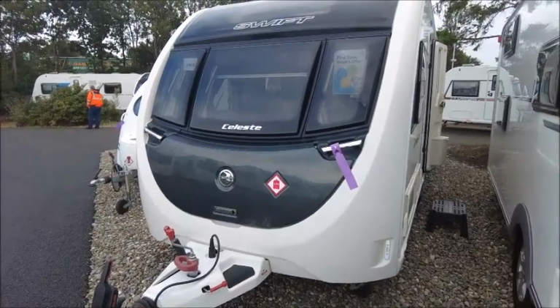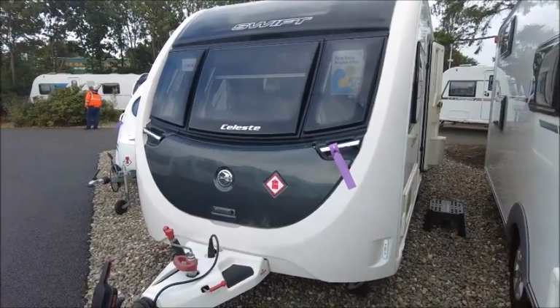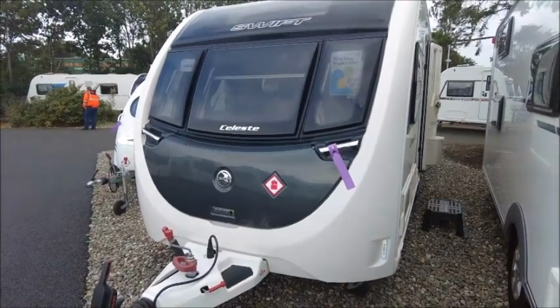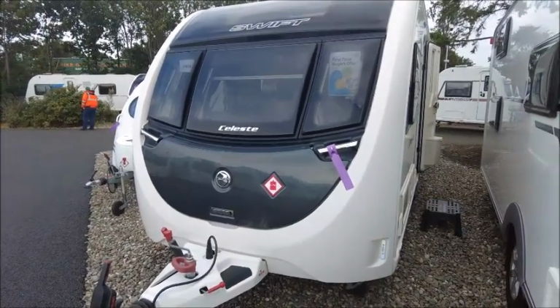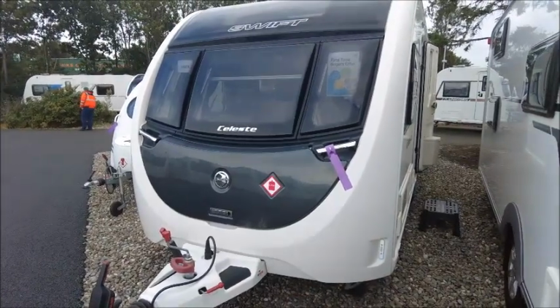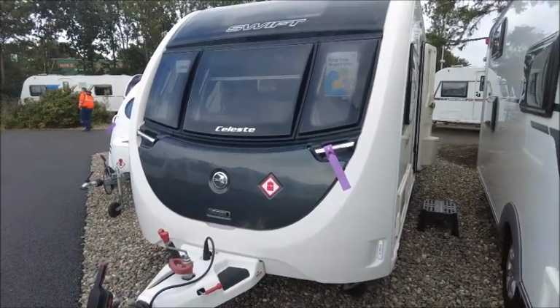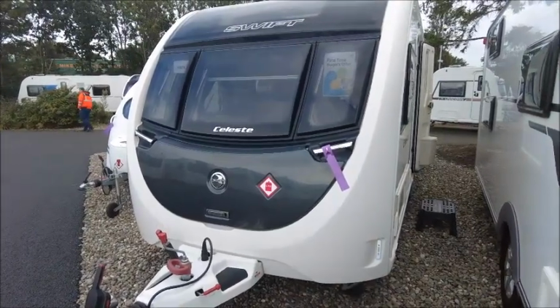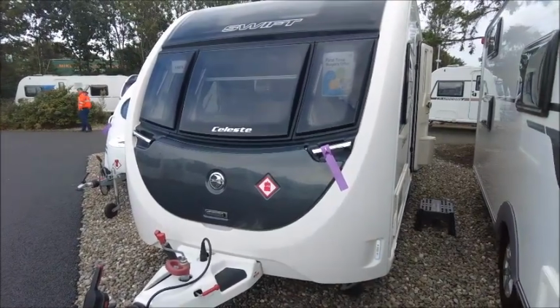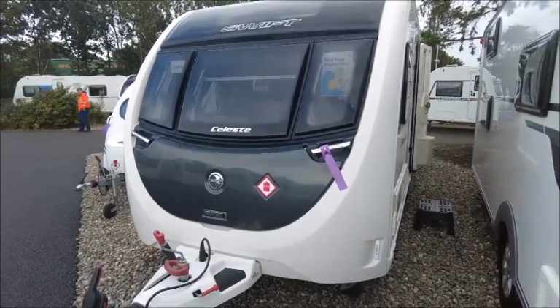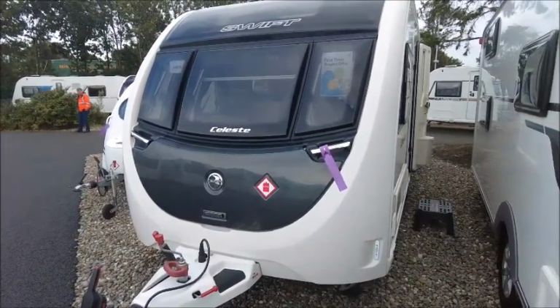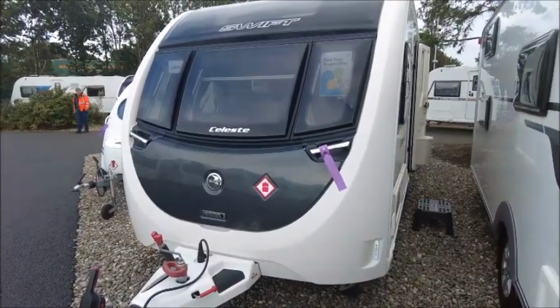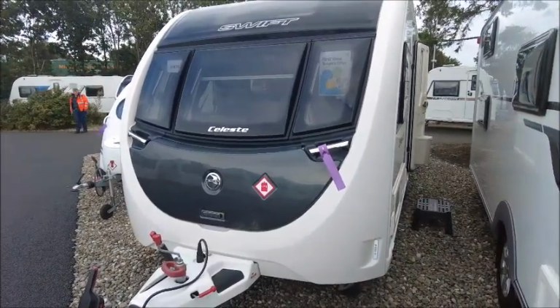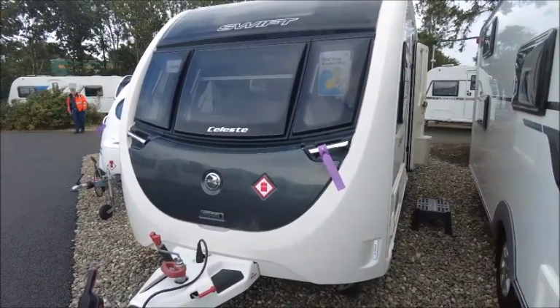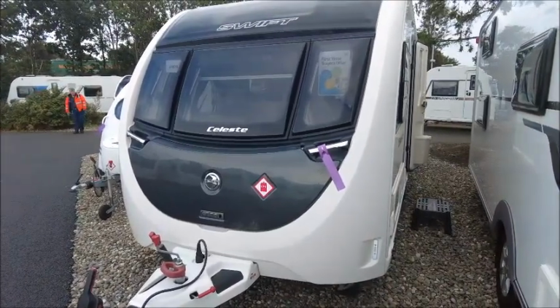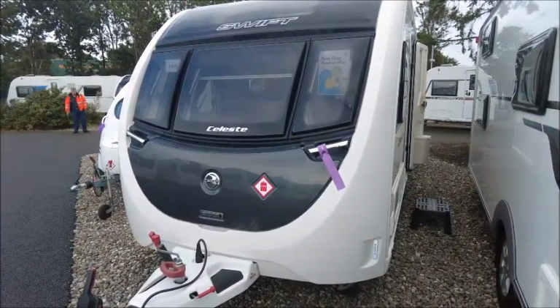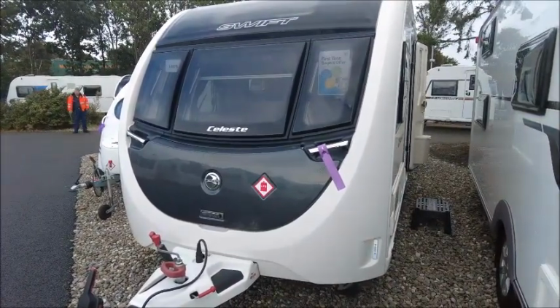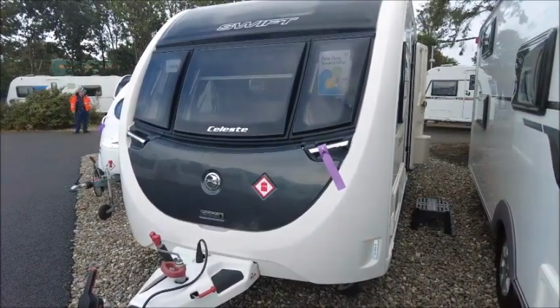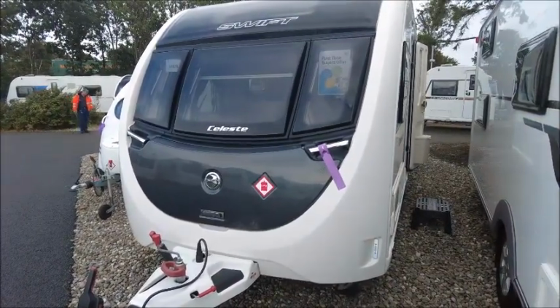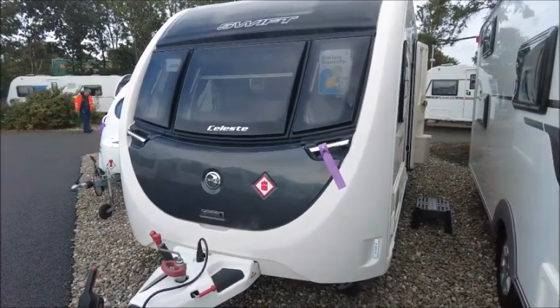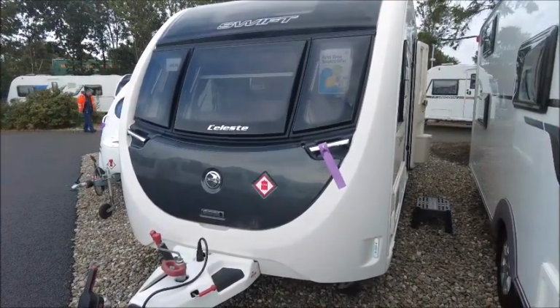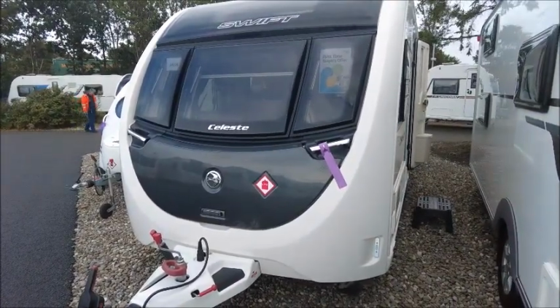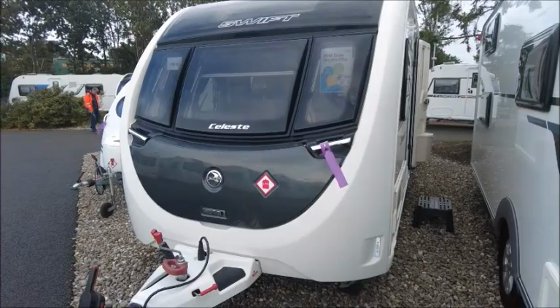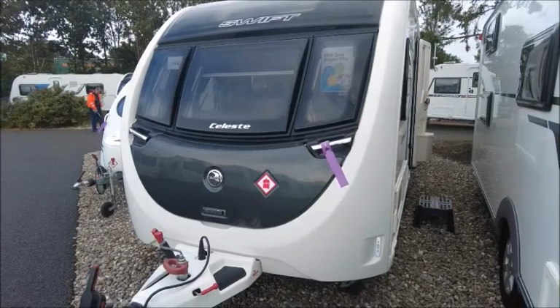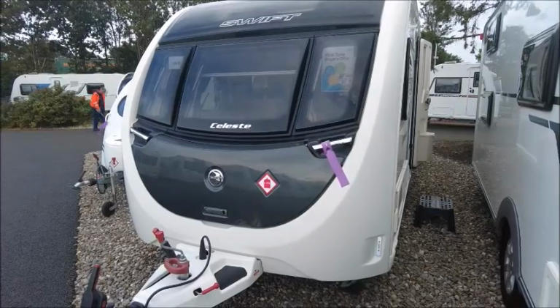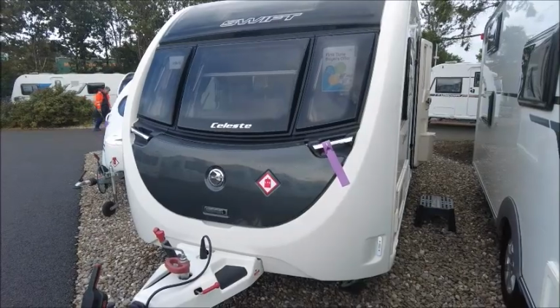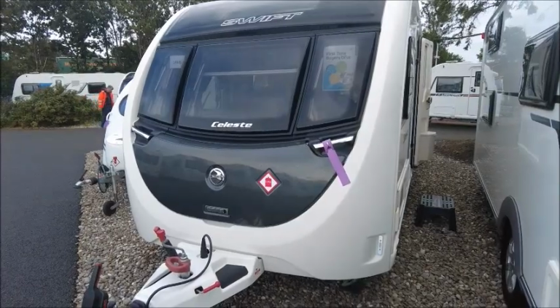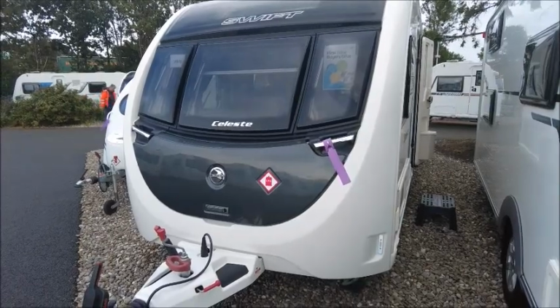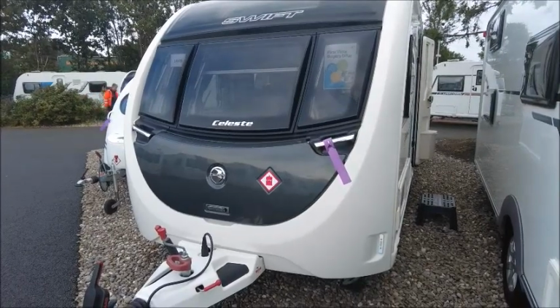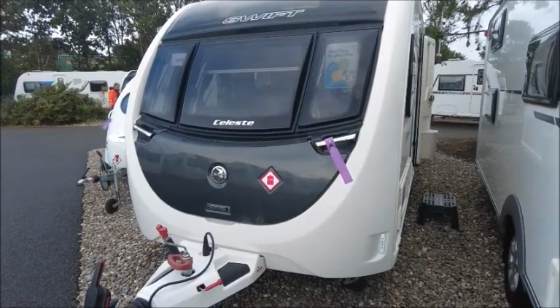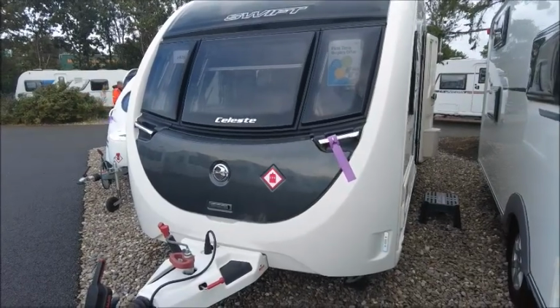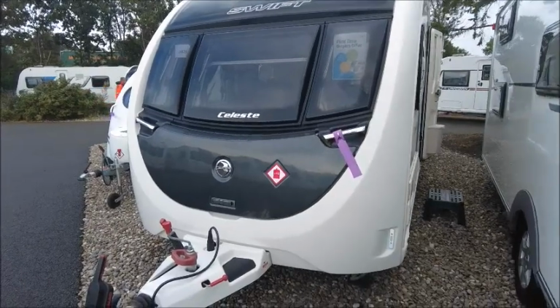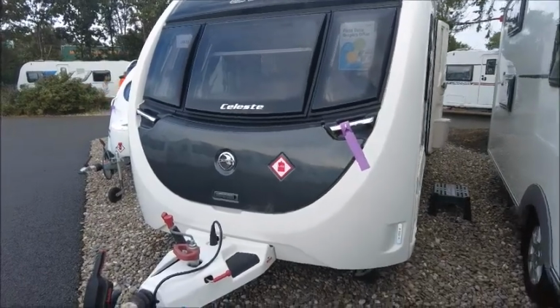Welcome back. Here we have a Swift Celeste 560 caravan, let's go and take a look.